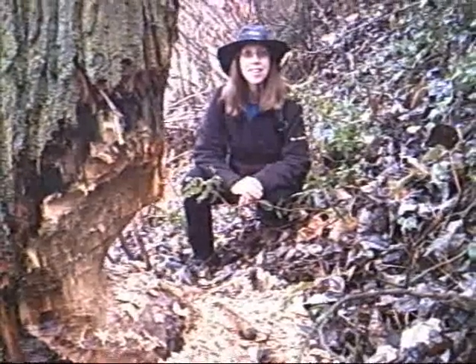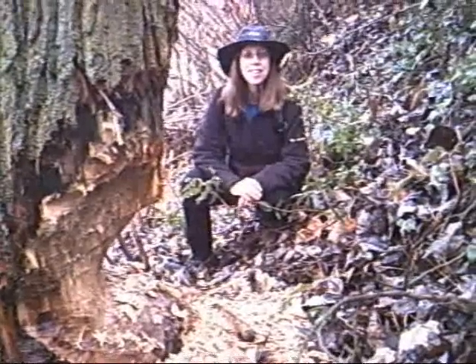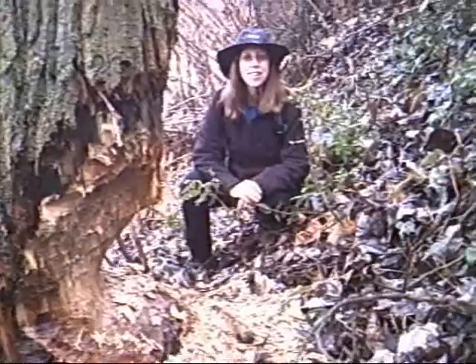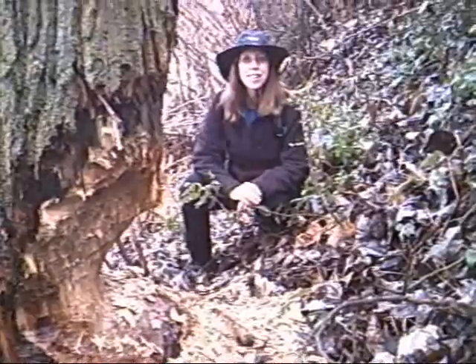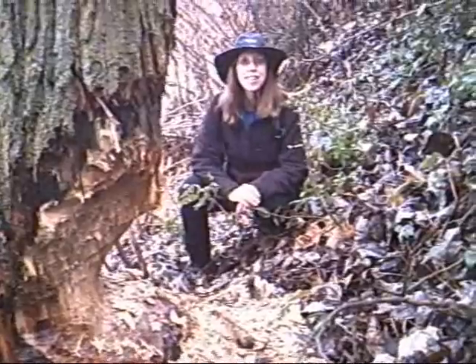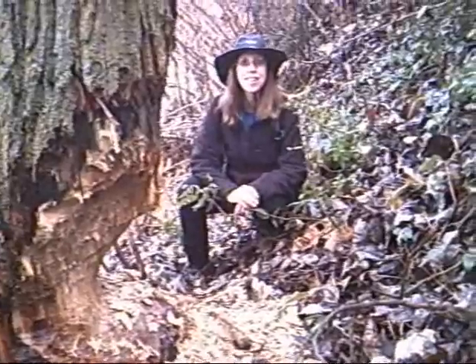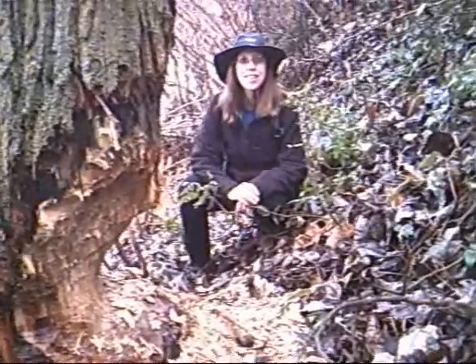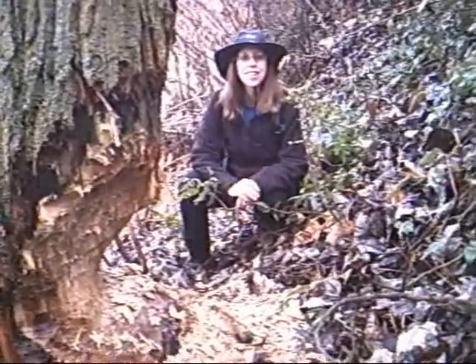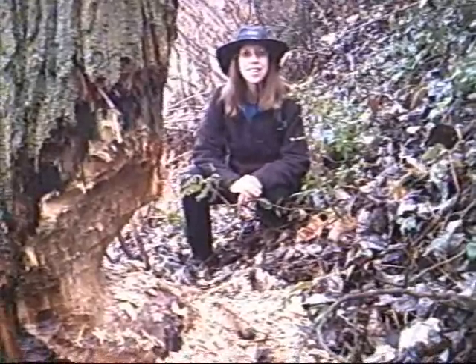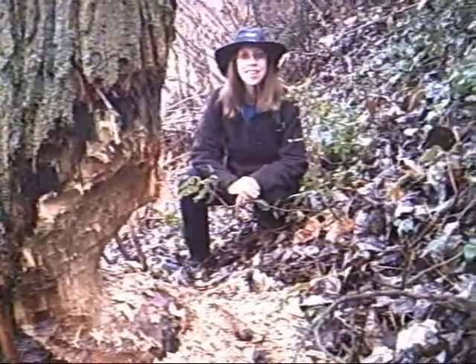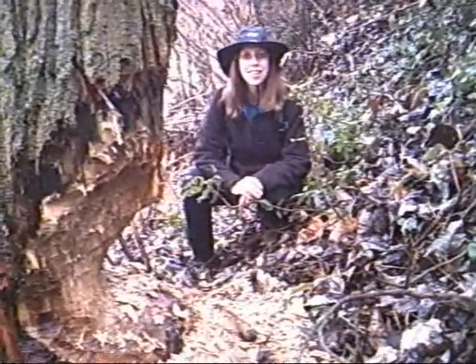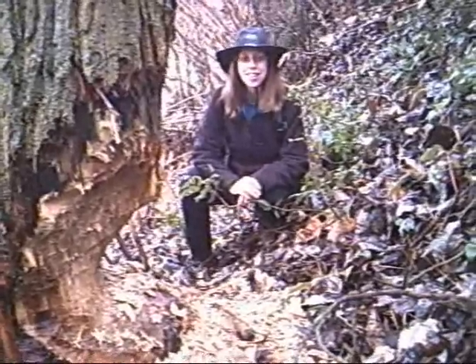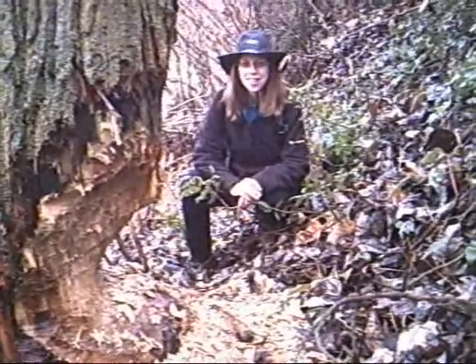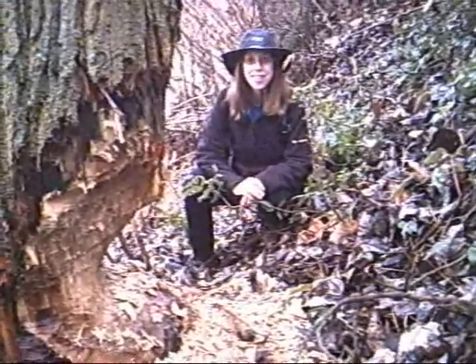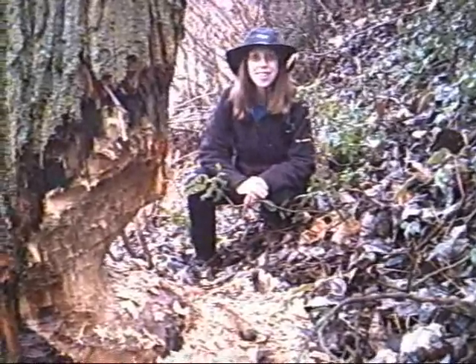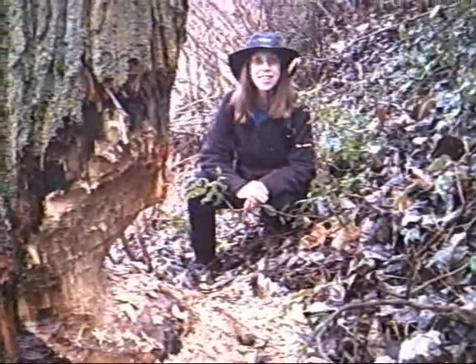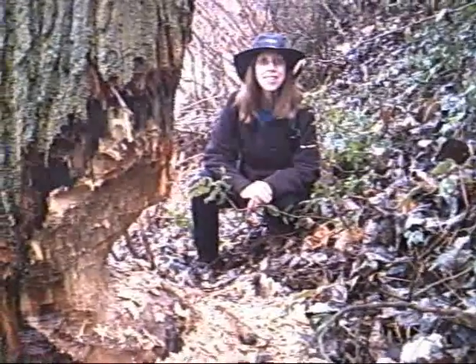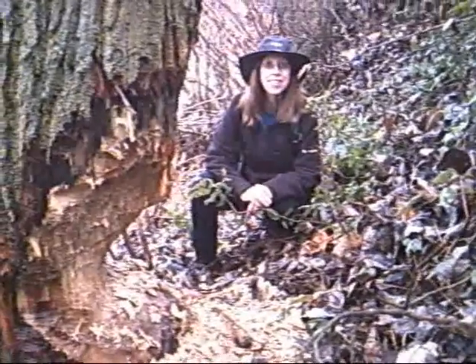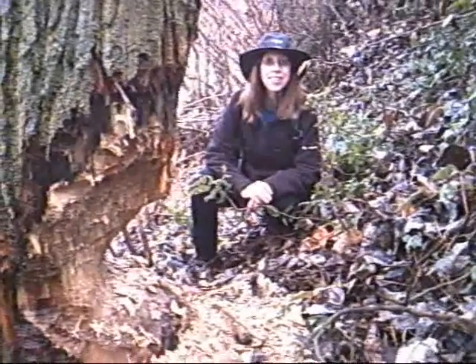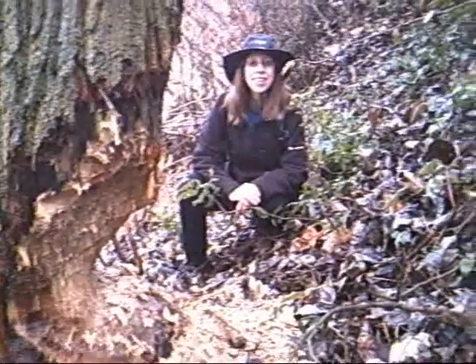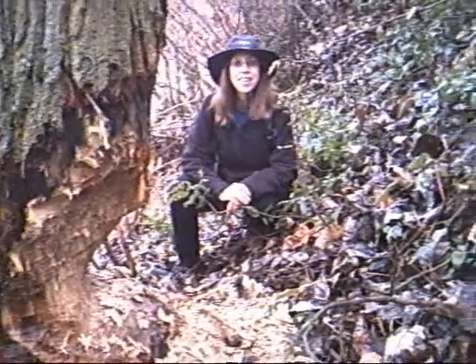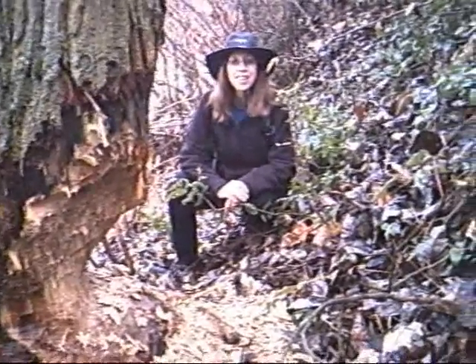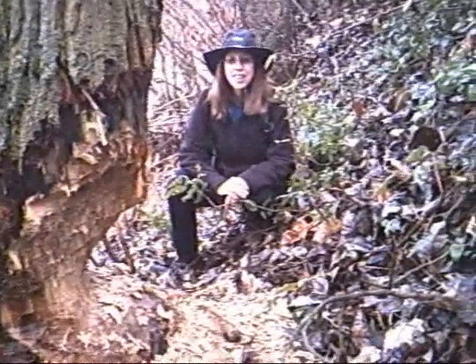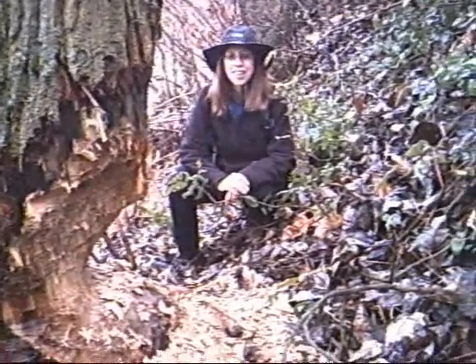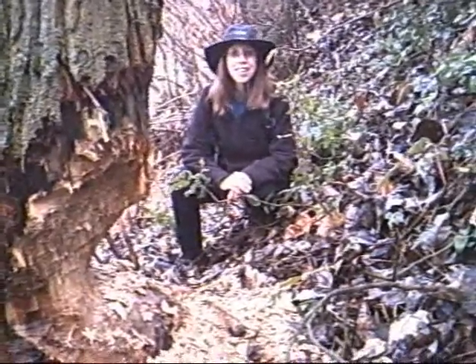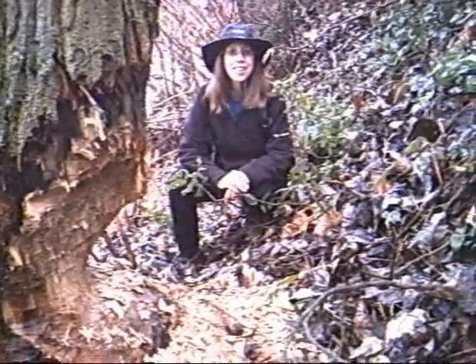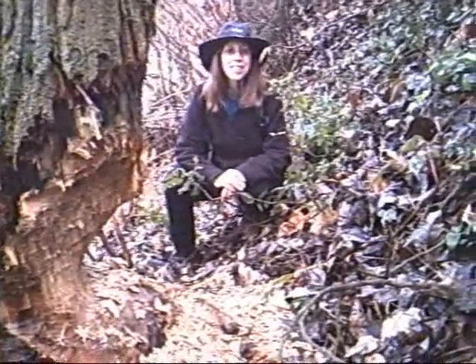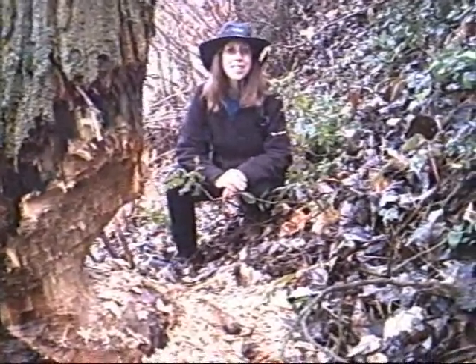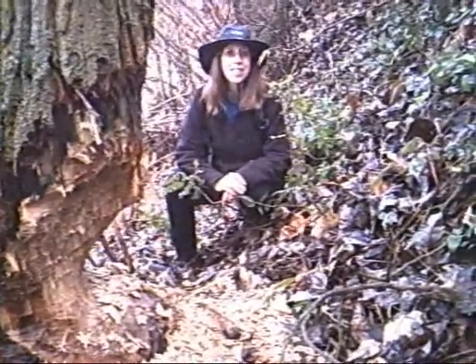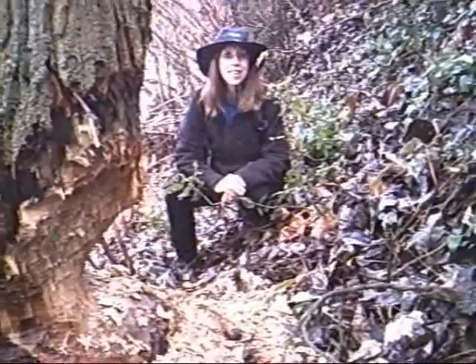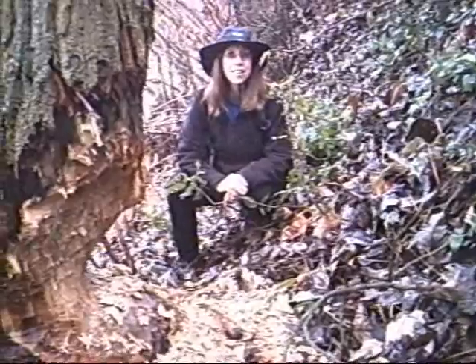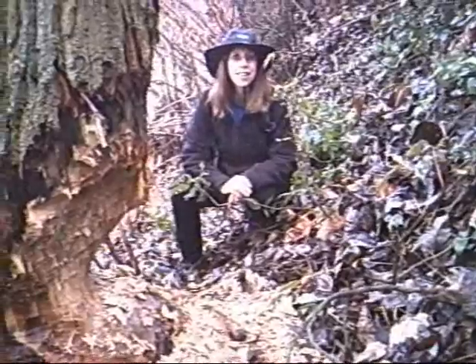This is Dennis and Dolly. We went for a walk down the river and this is what we found.